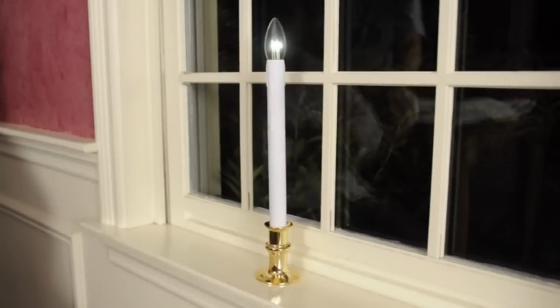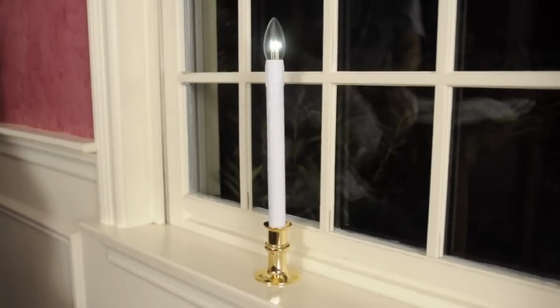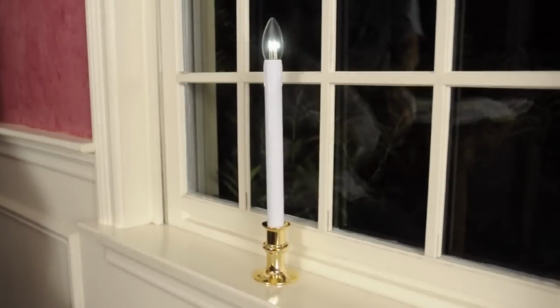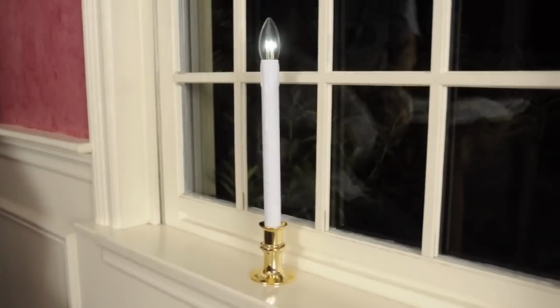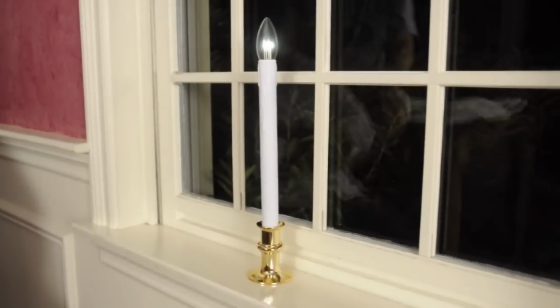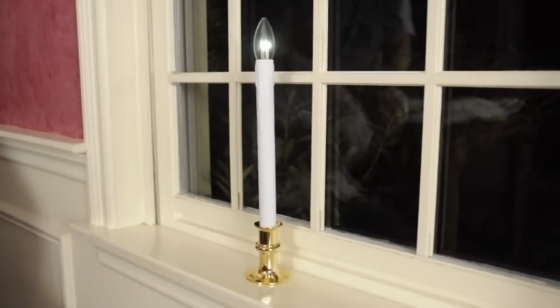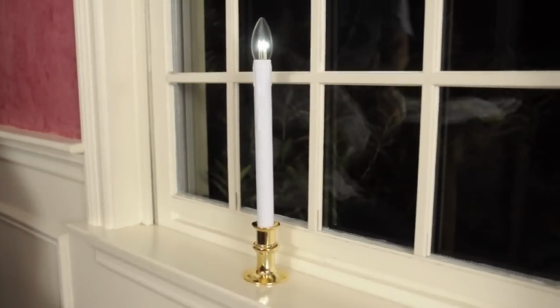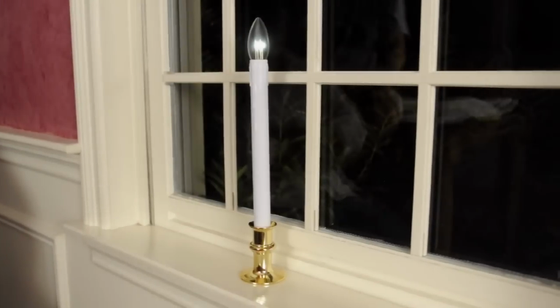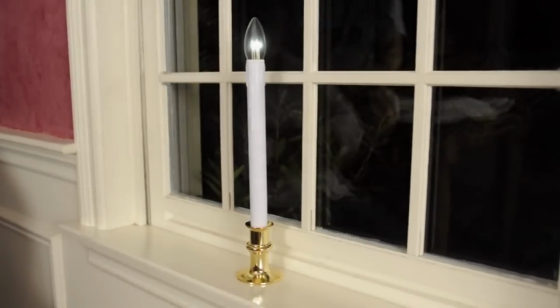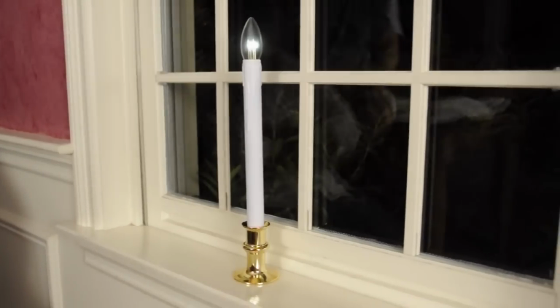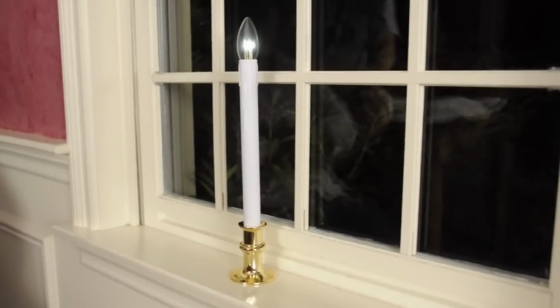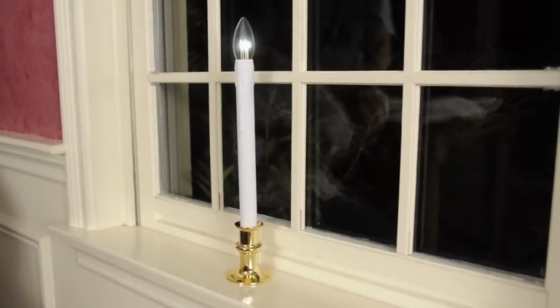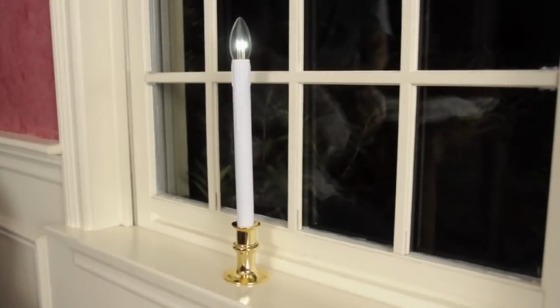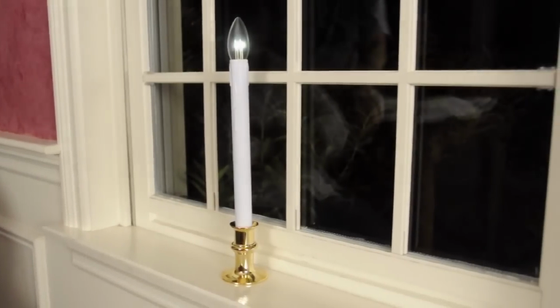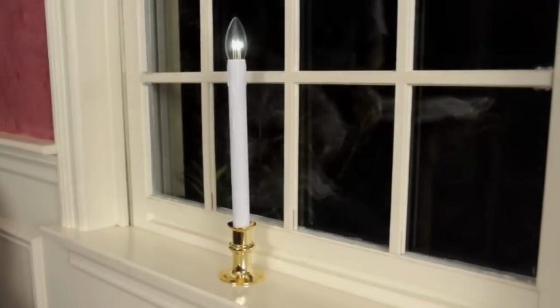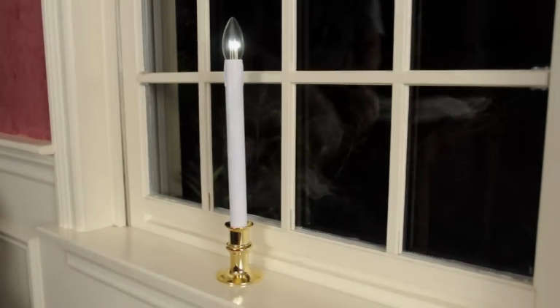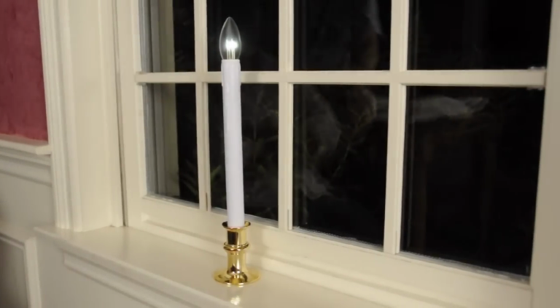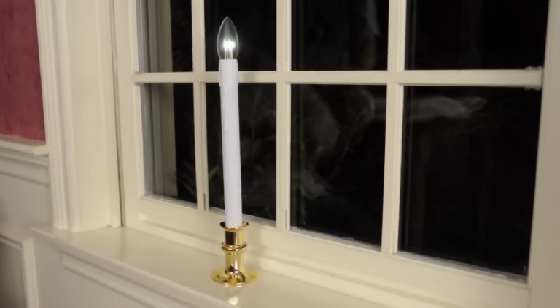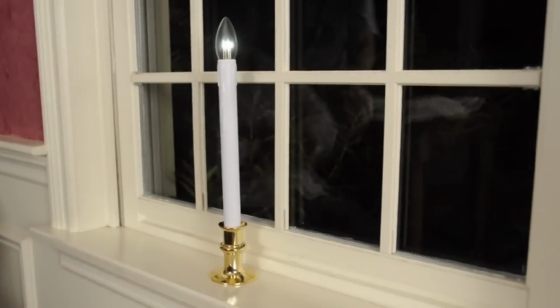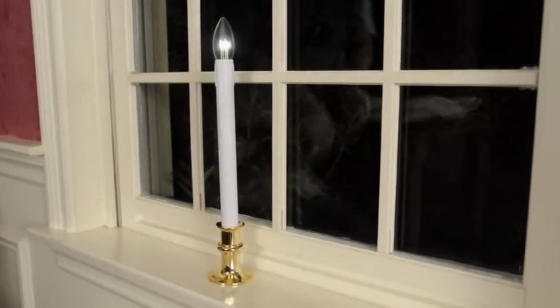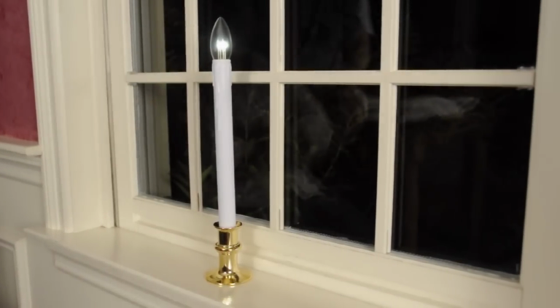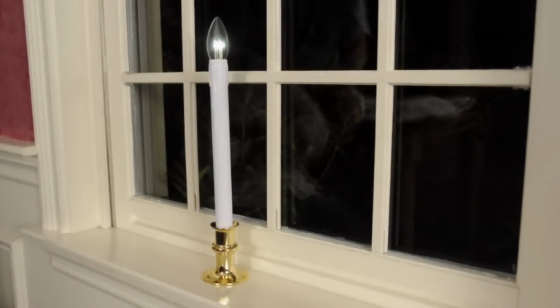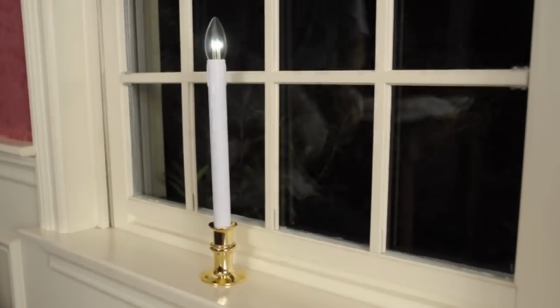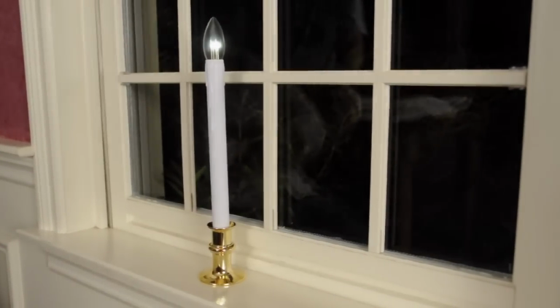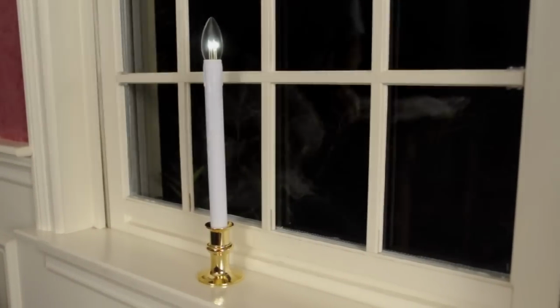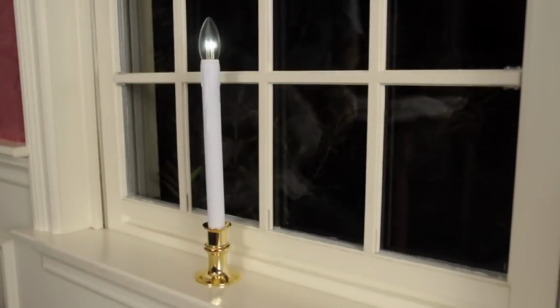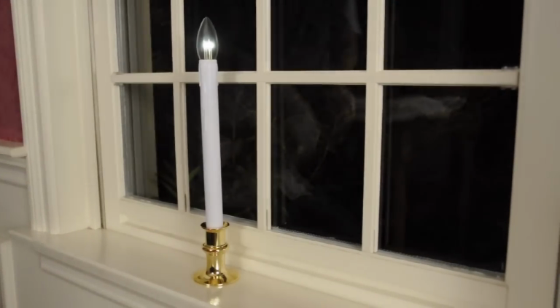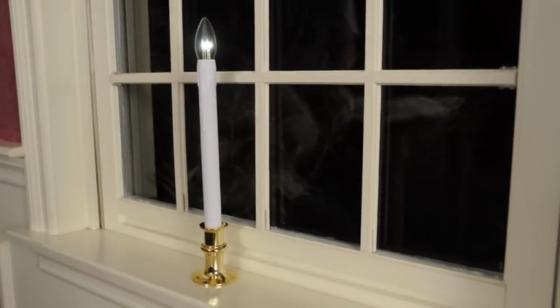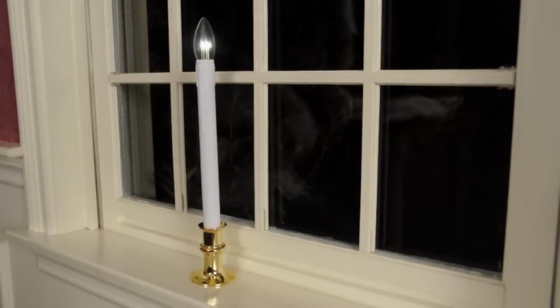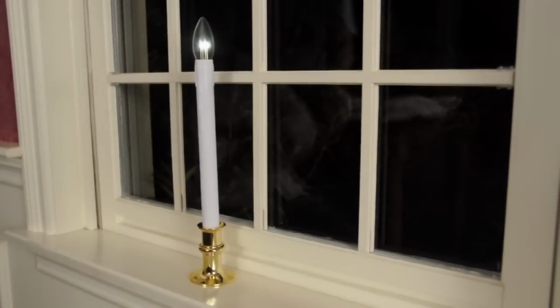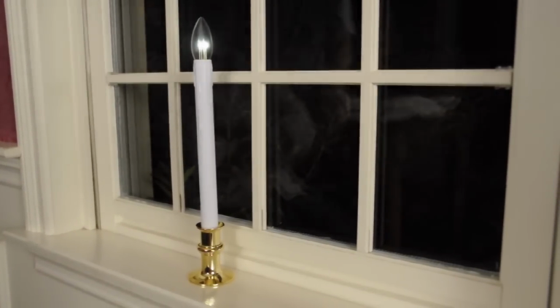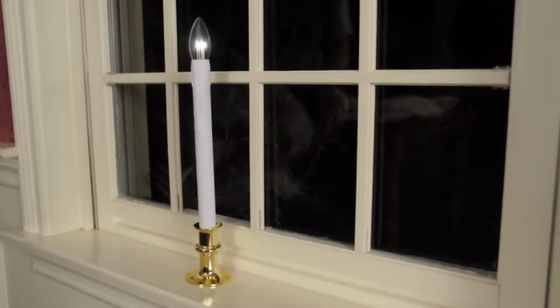From the time you set your candle, you can expect to get 30 days of use from one set of batteries.